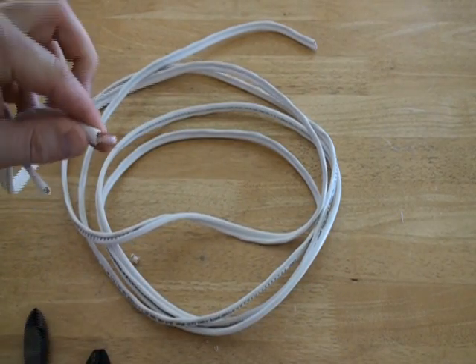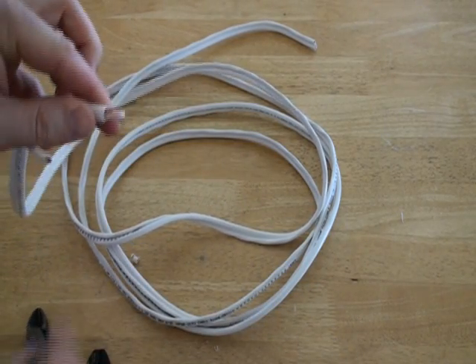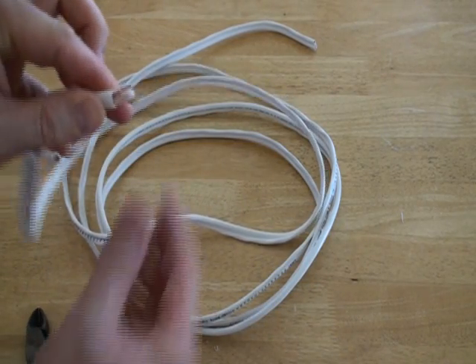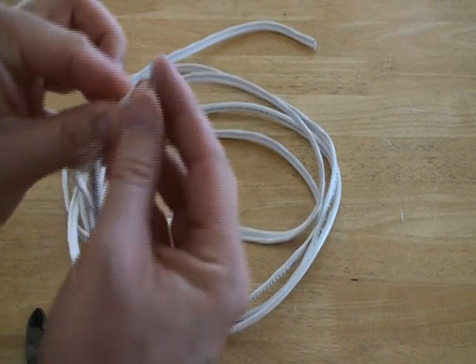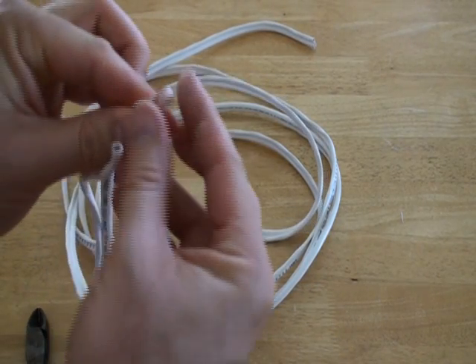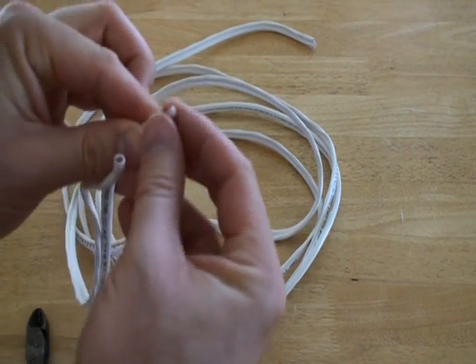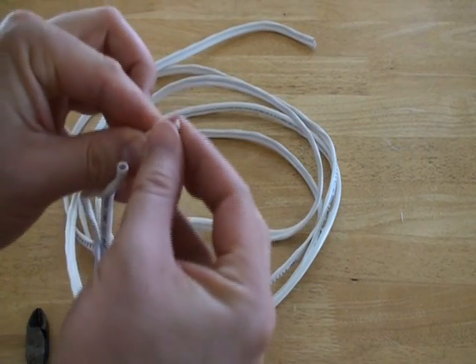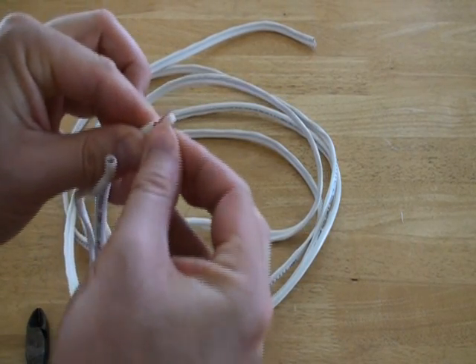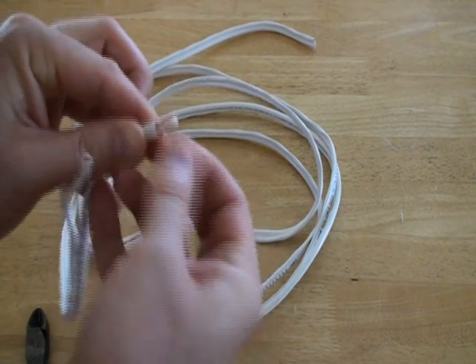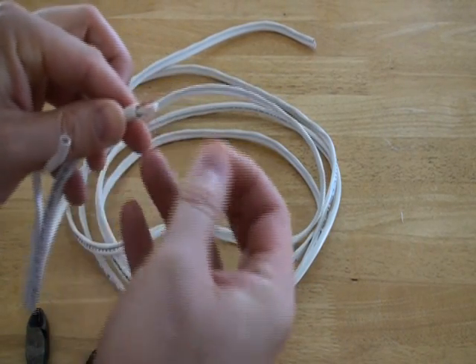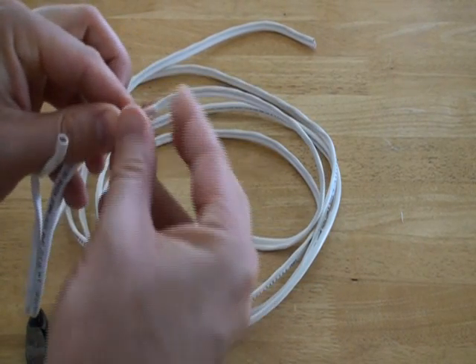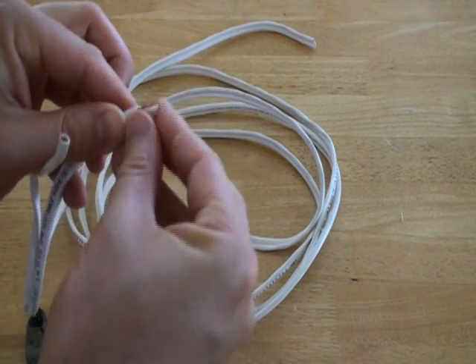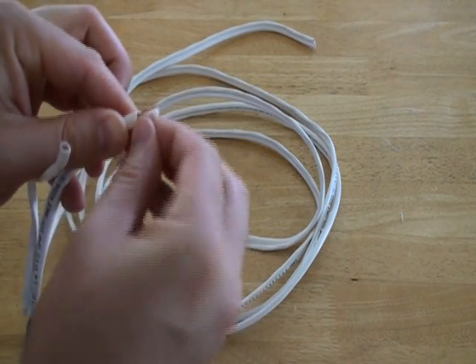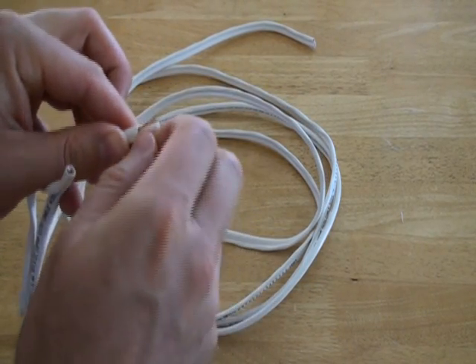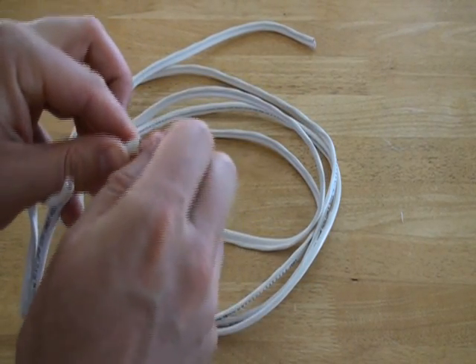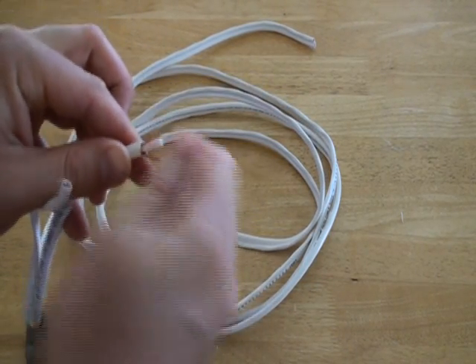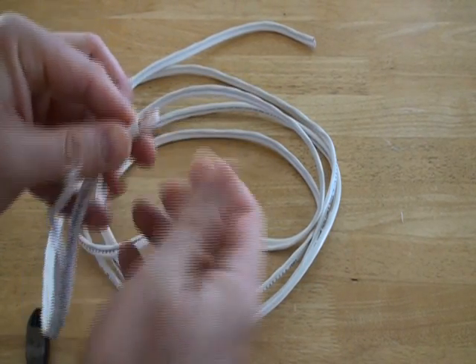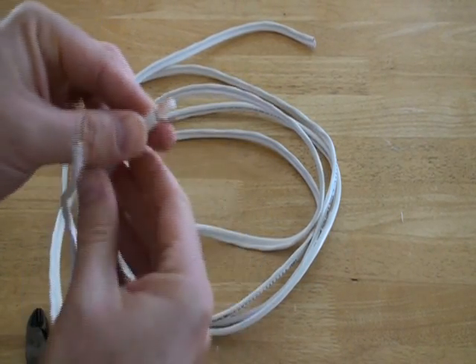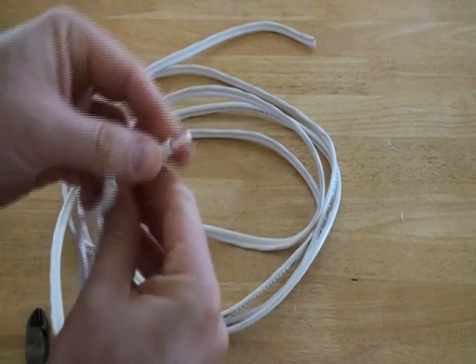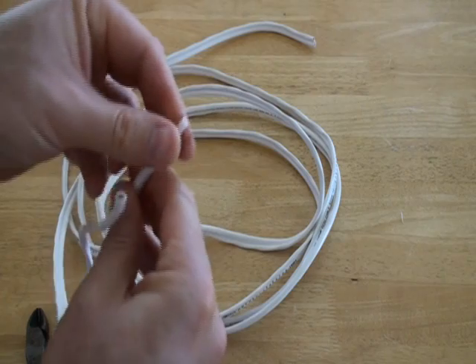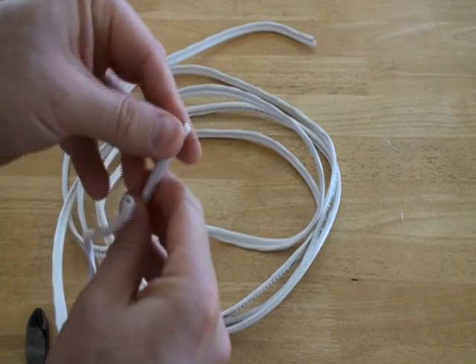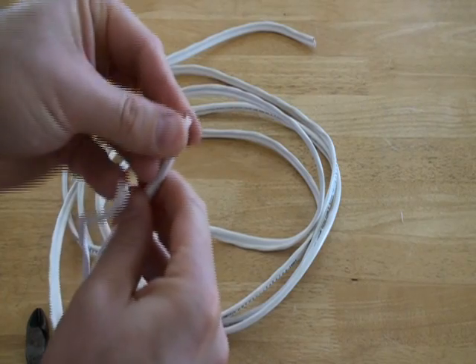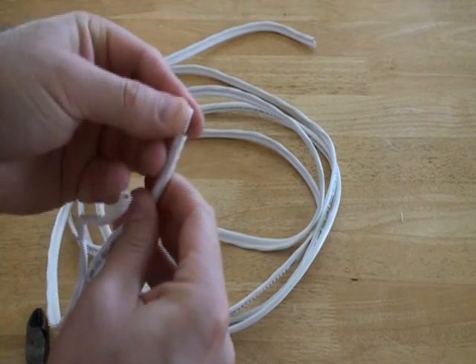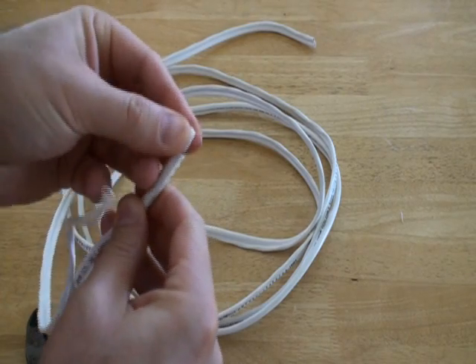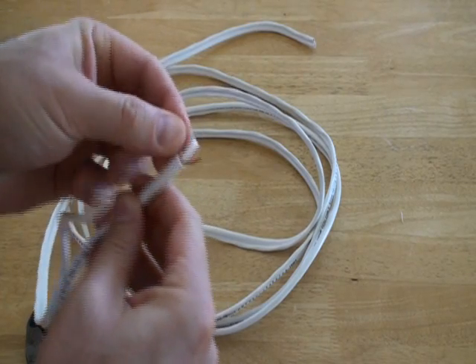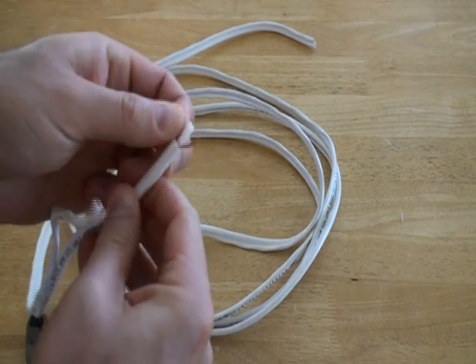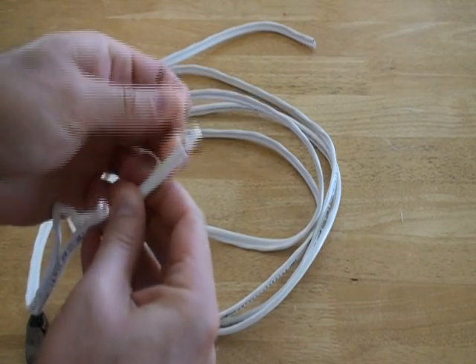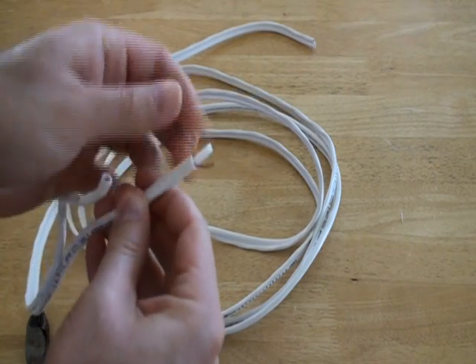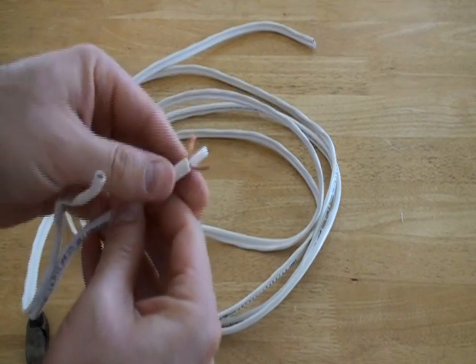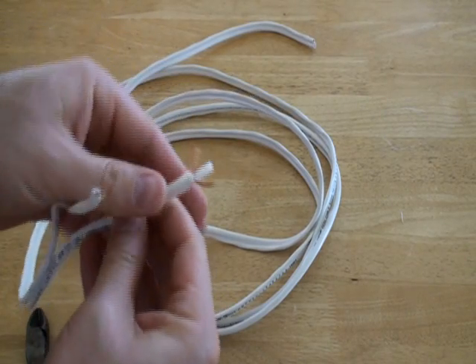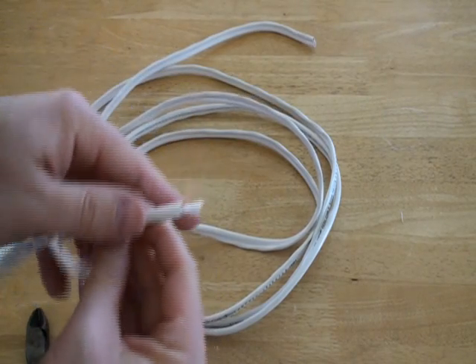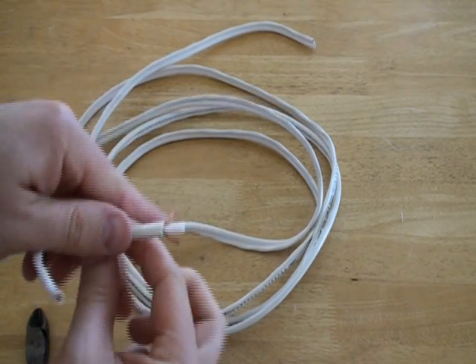Next, move the braided copper wire aside. You can twist the braided wire into two pairs, like this.